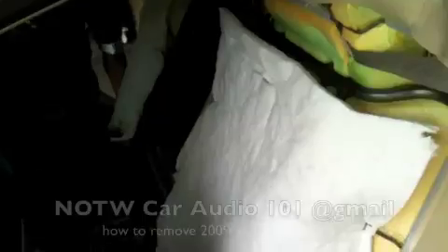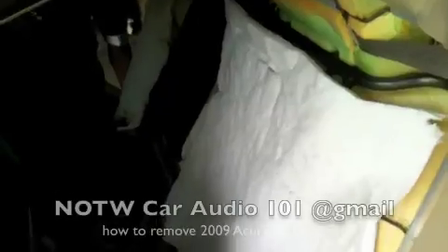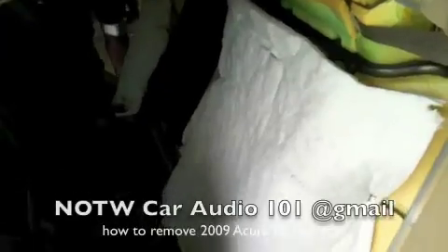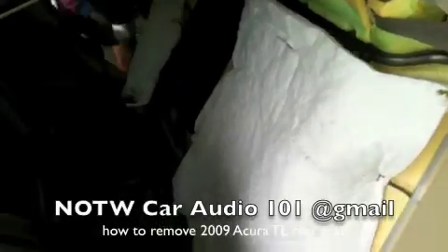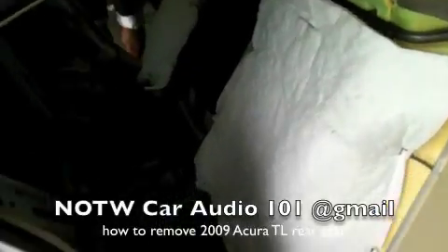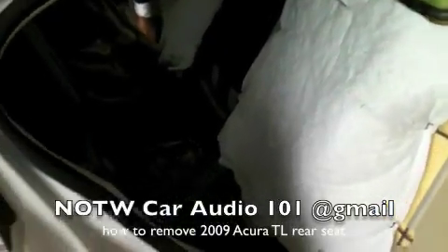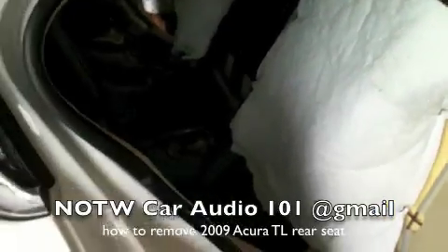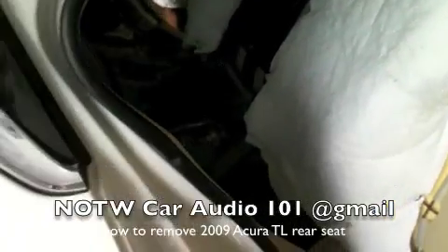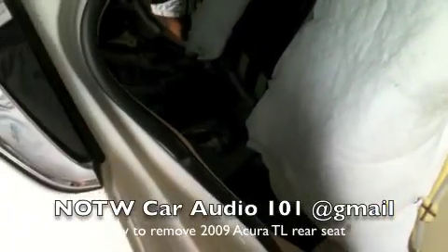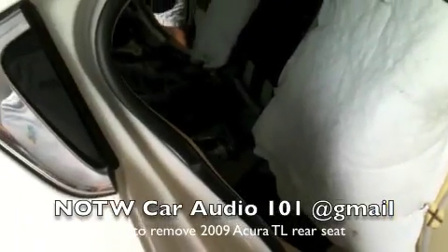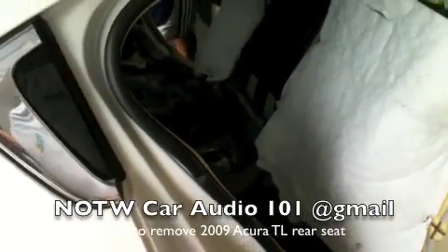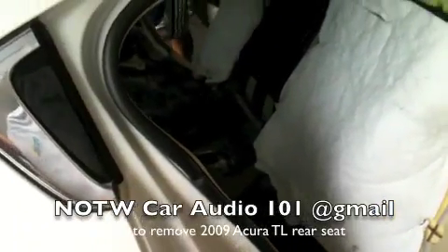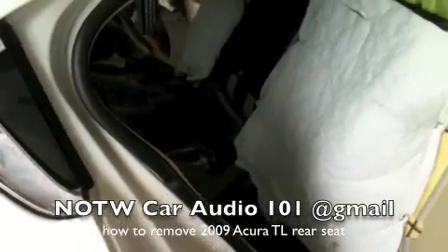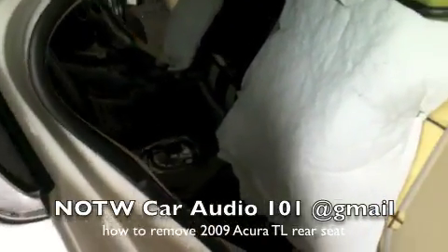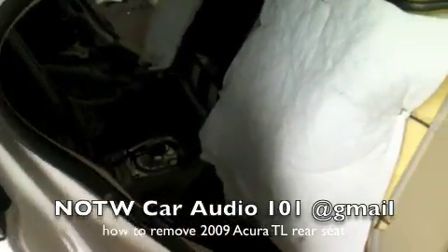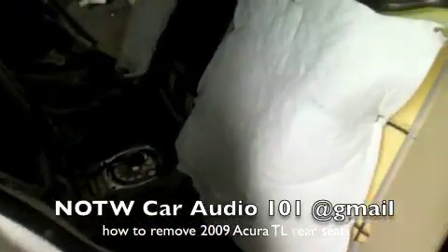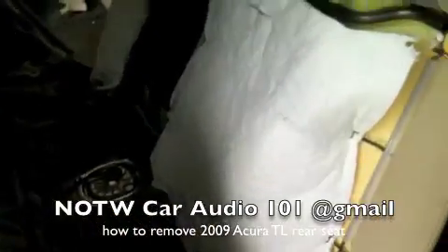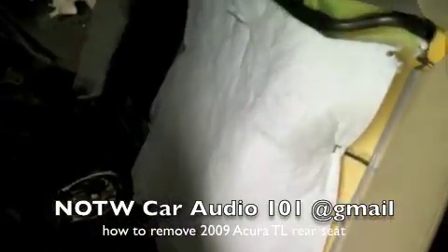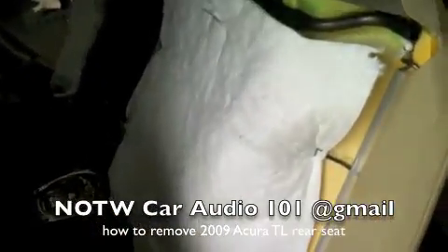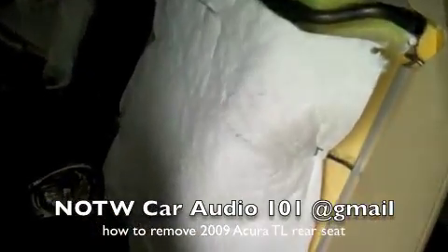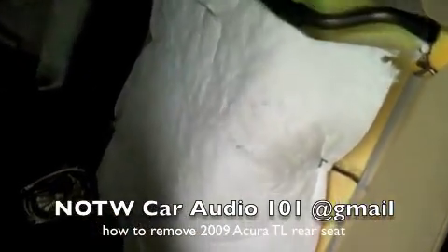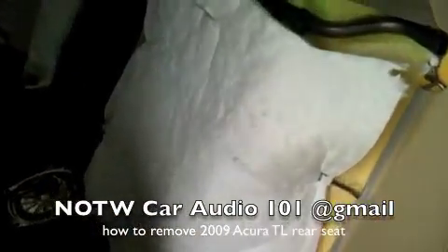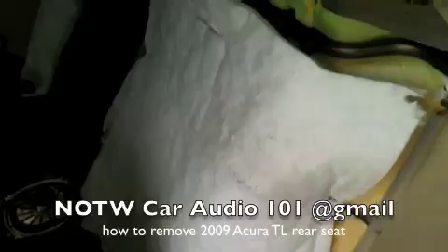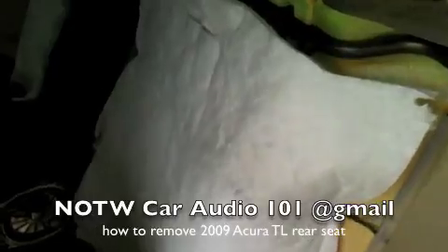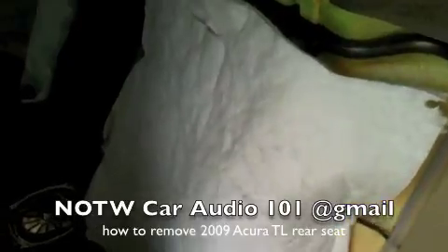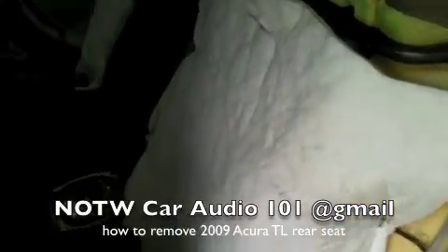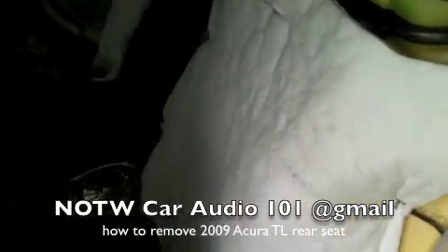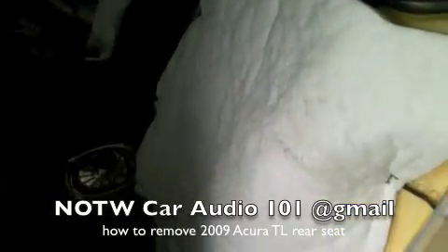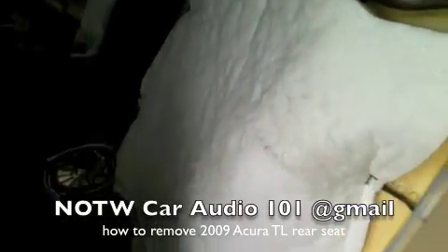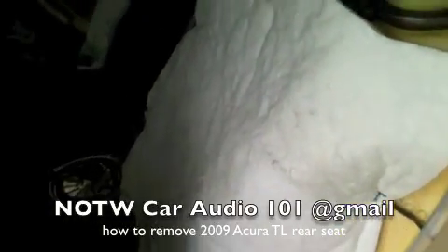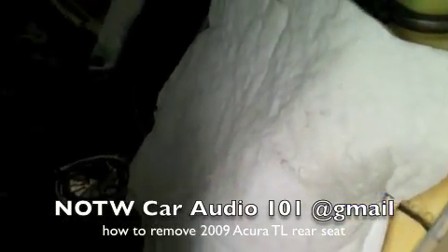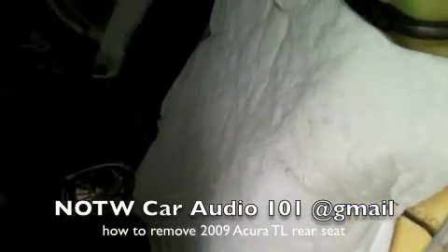California working on a 2009 Acura TL. I'll be showing you how to remove the back seat.